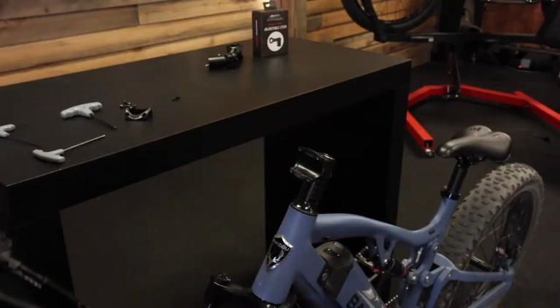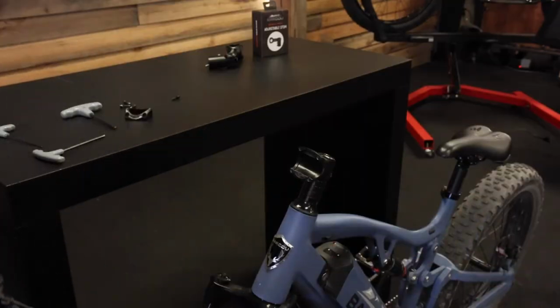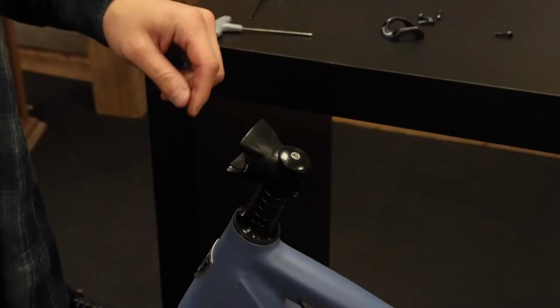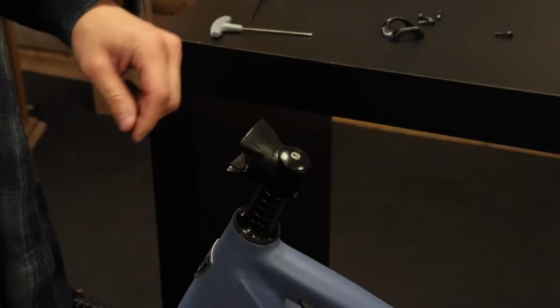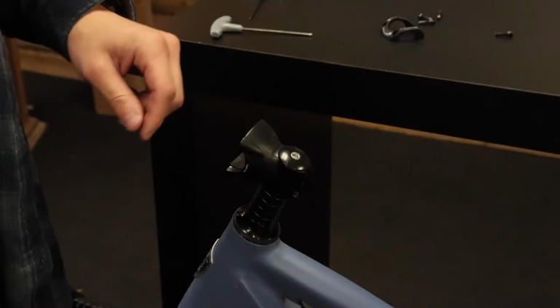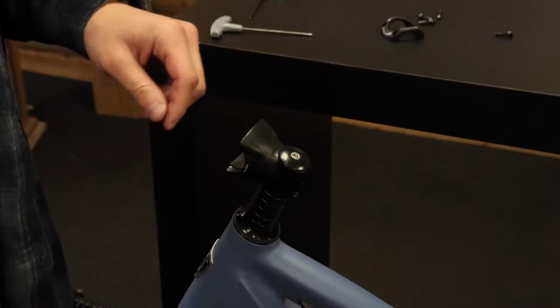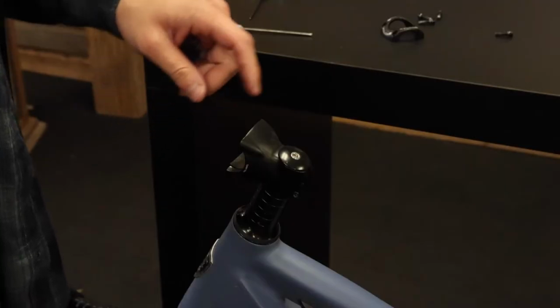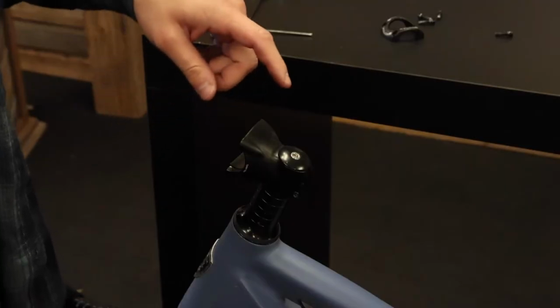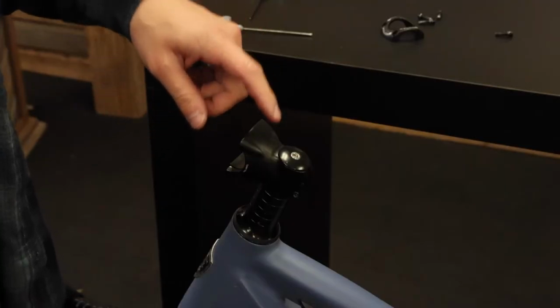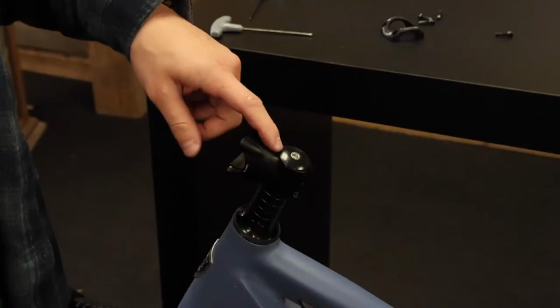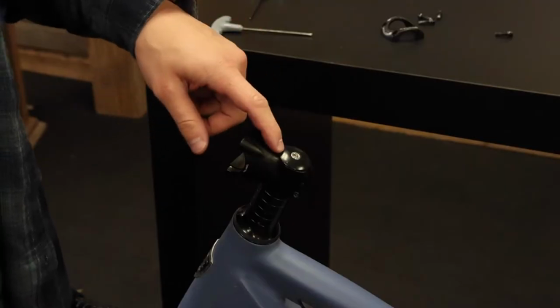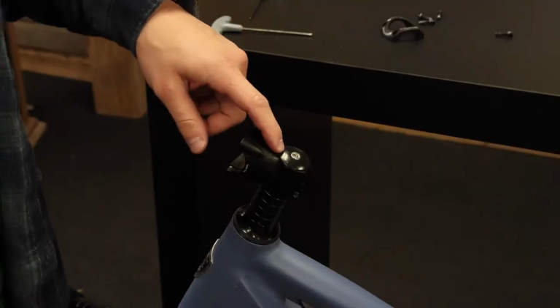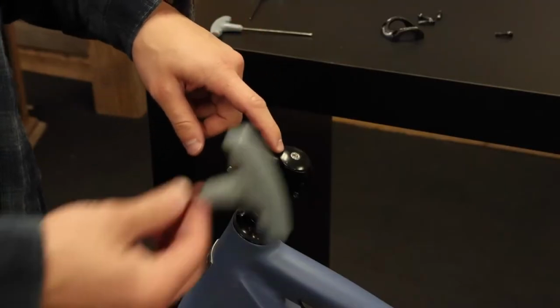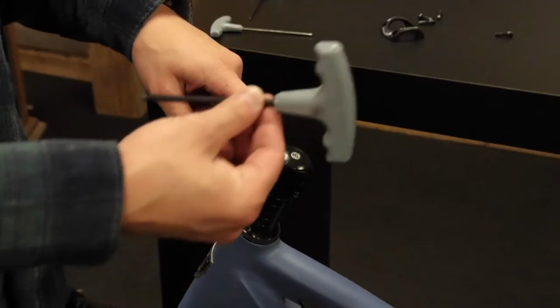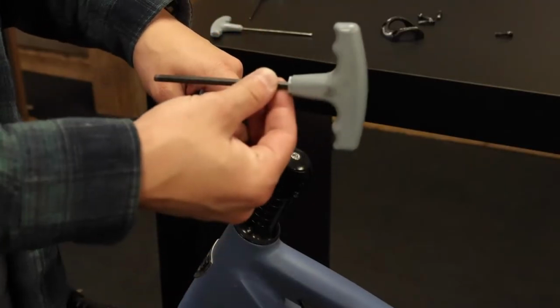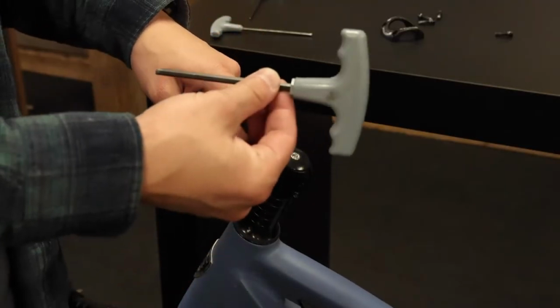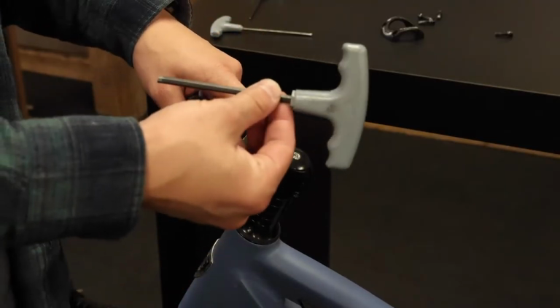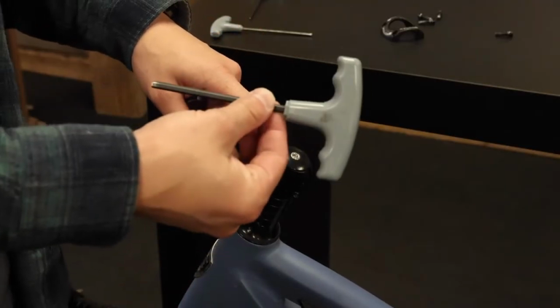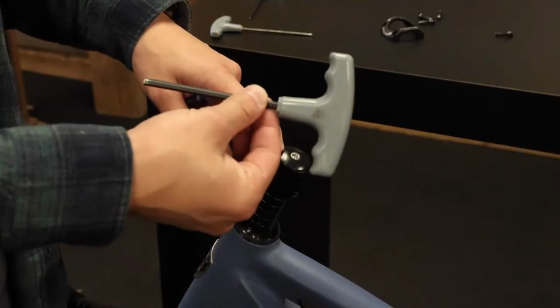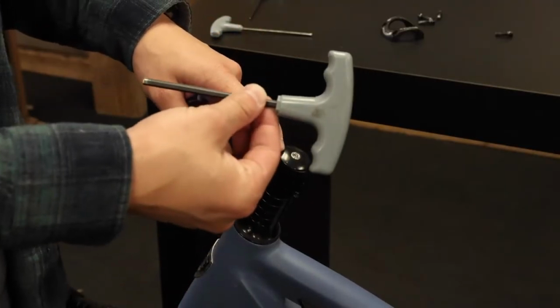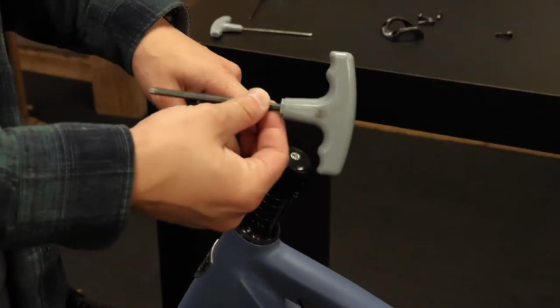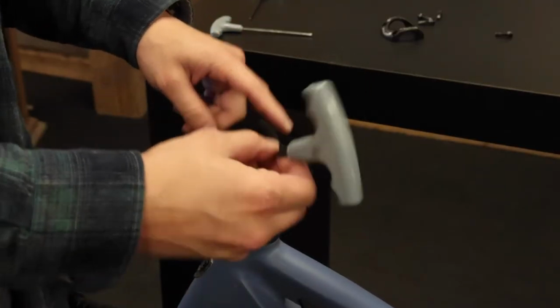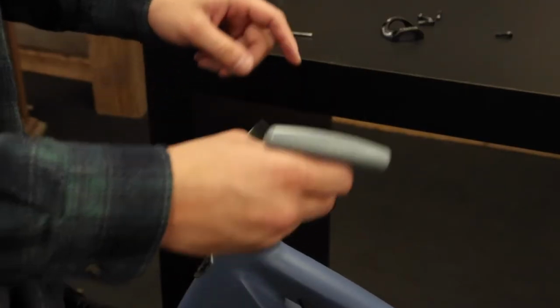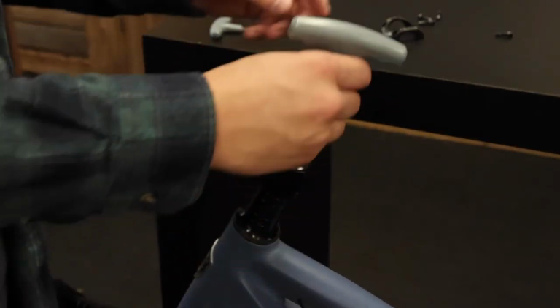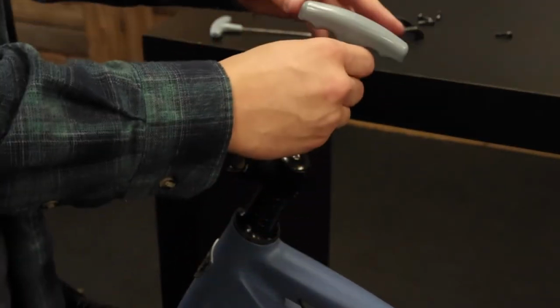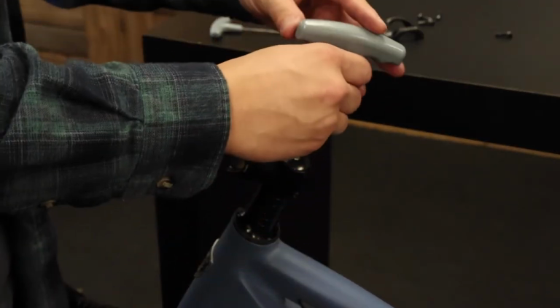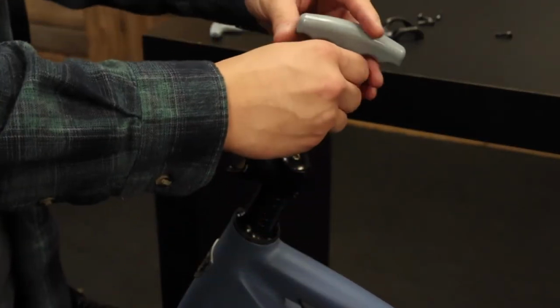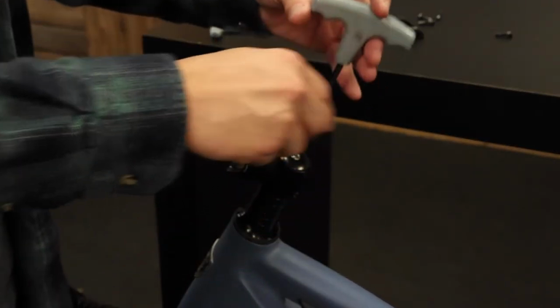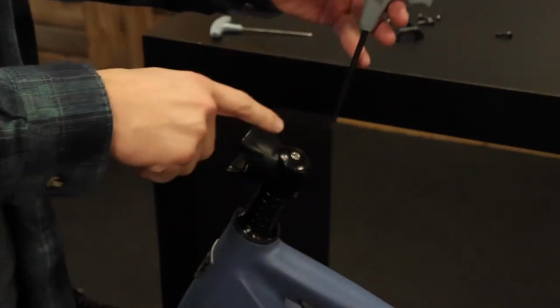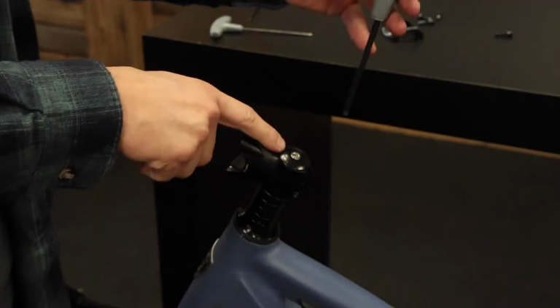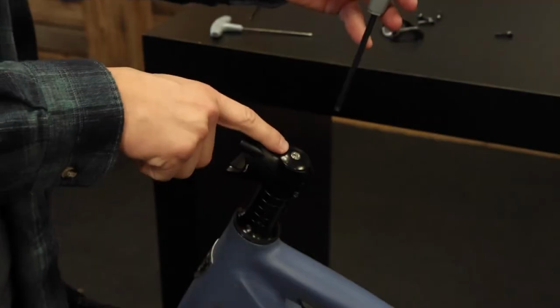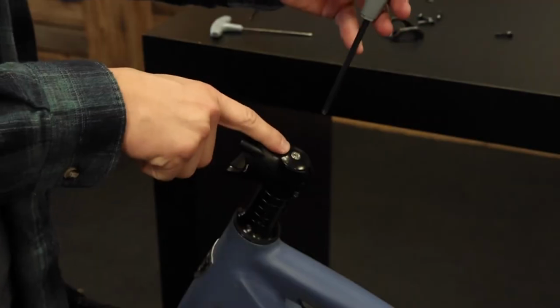Now at the top of the handlebar stem, use your 5mm hex key to remove this bolt here.